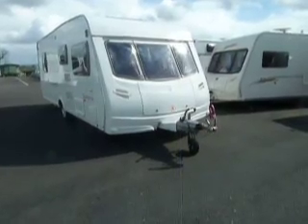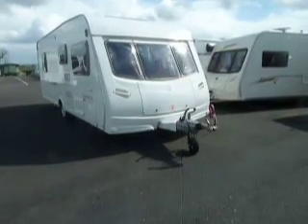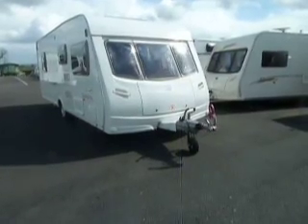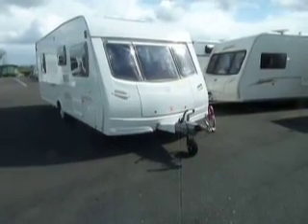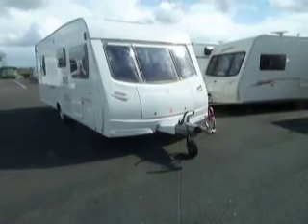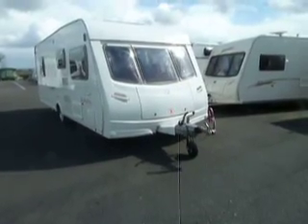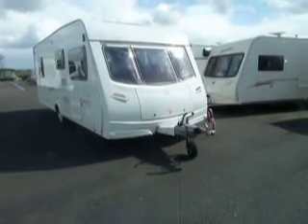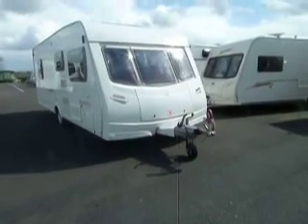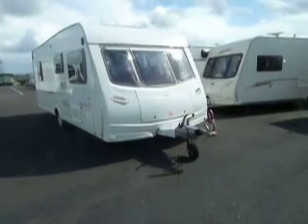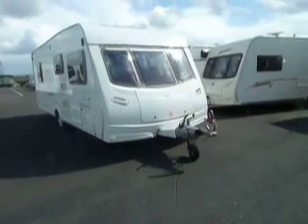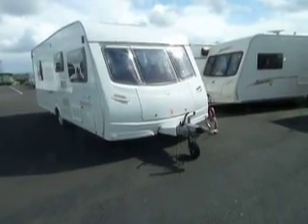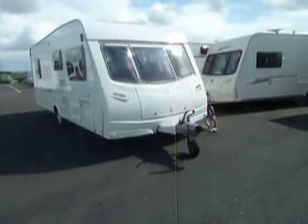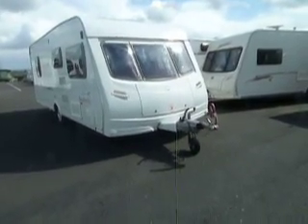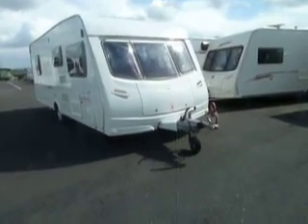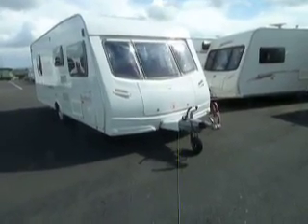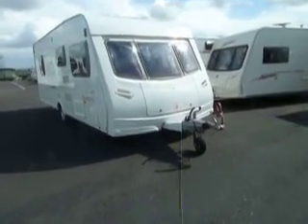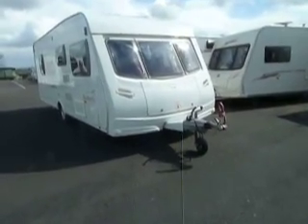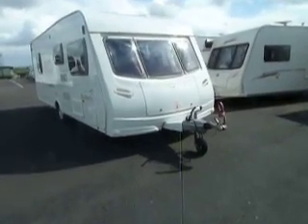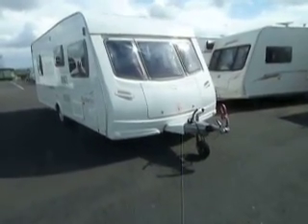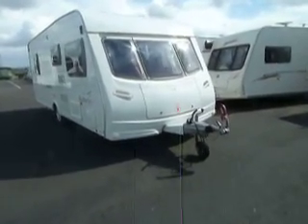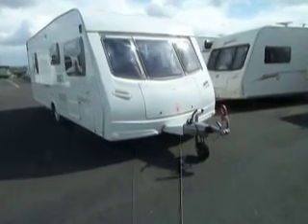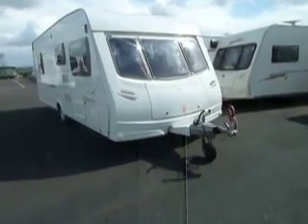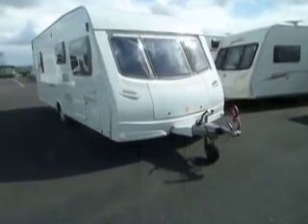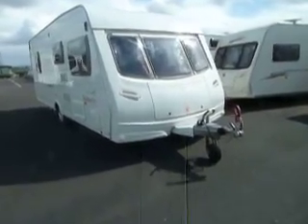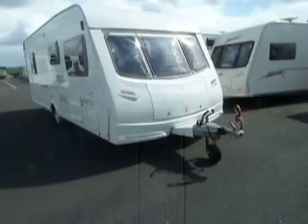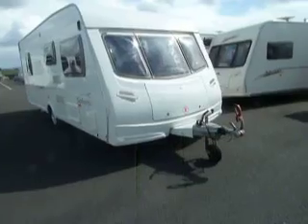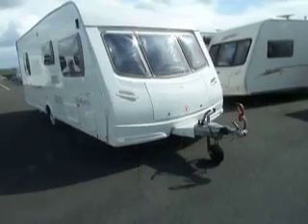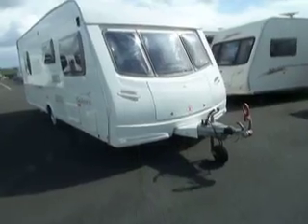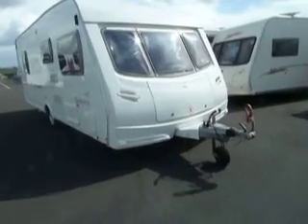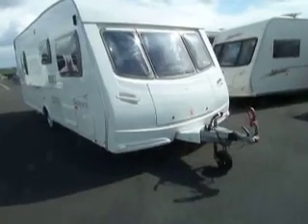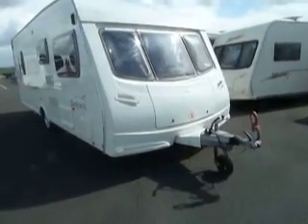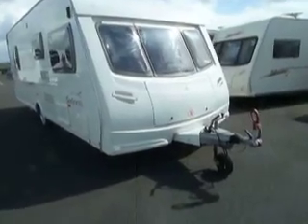Welcome to Salop Leisure. Today I'm going to show you a Lunar Solaris from 2007.